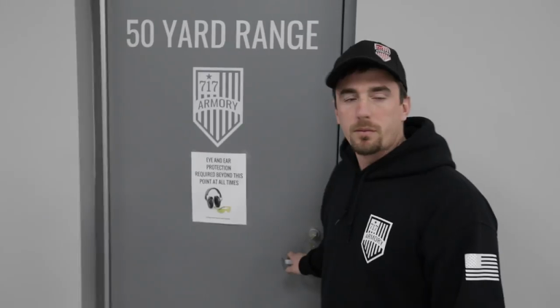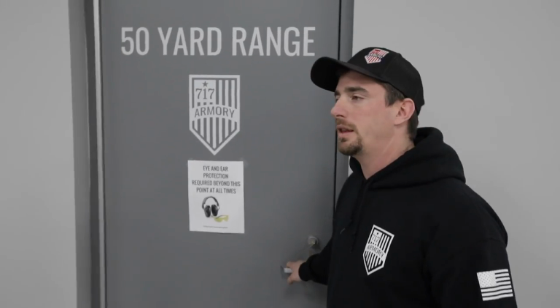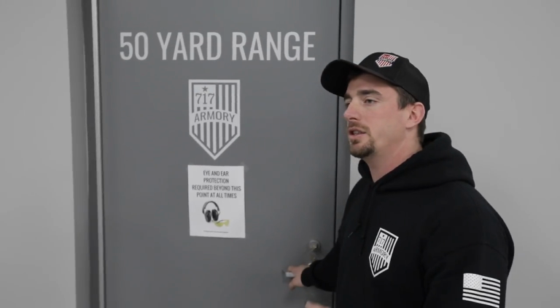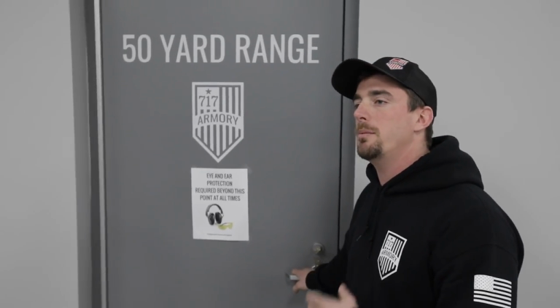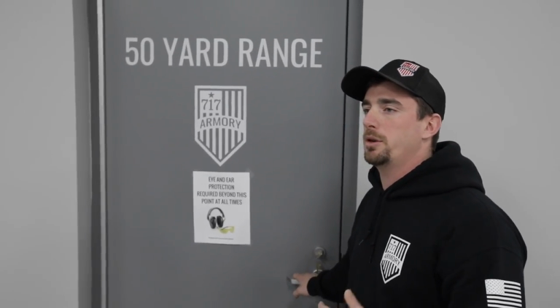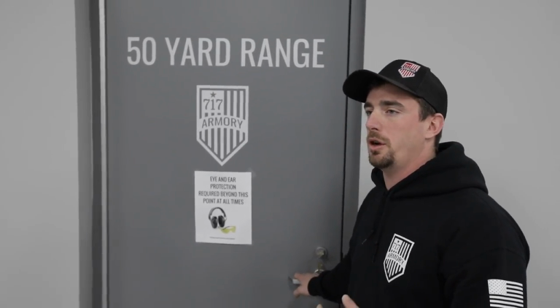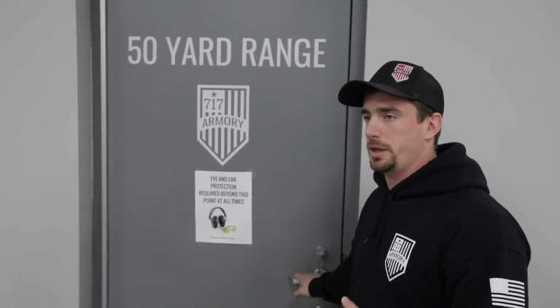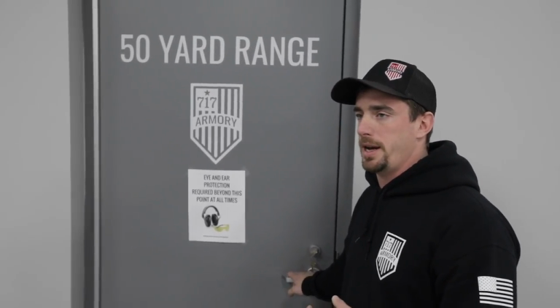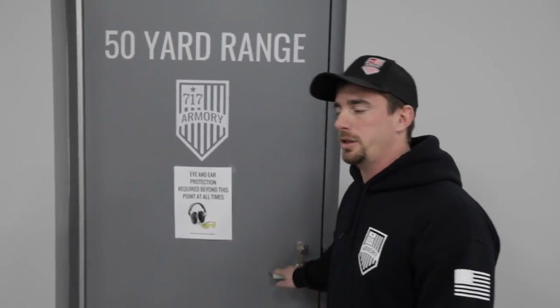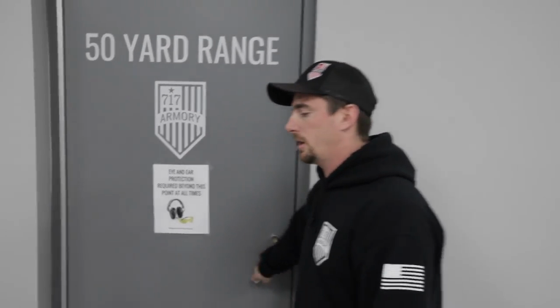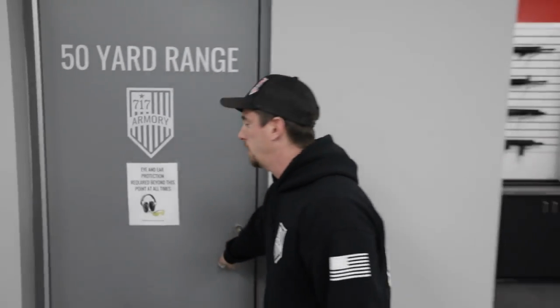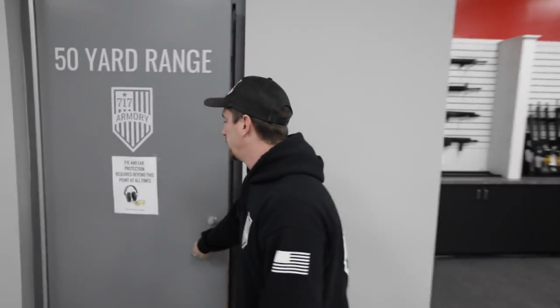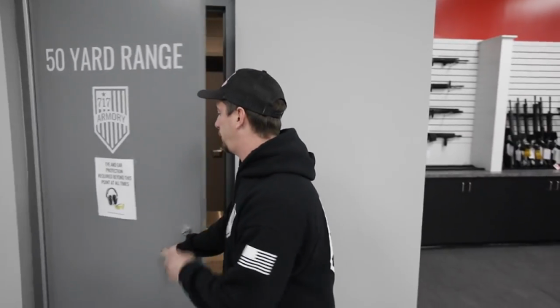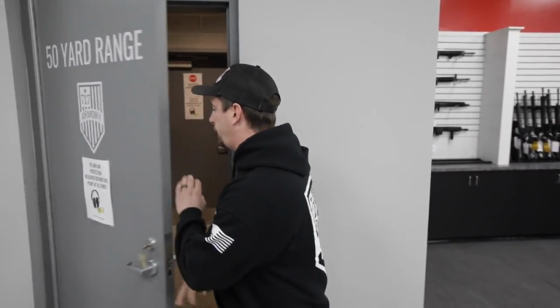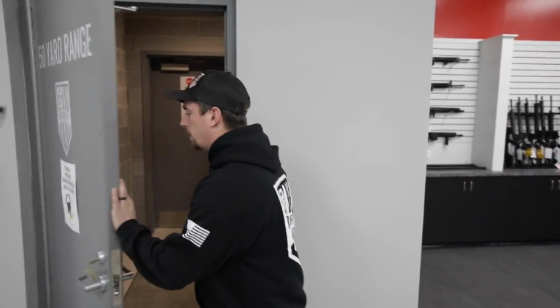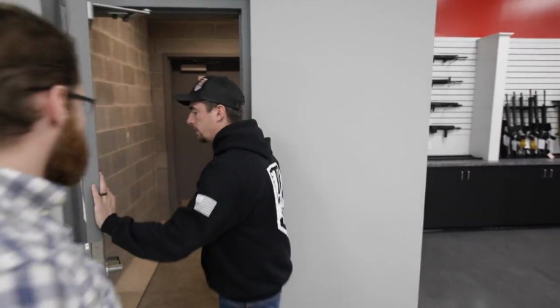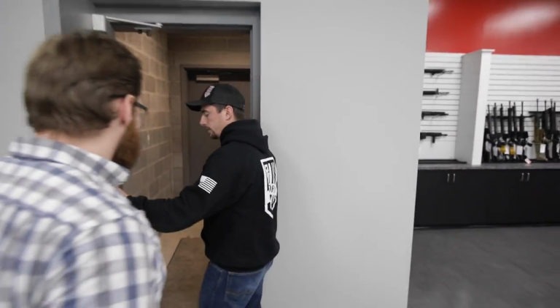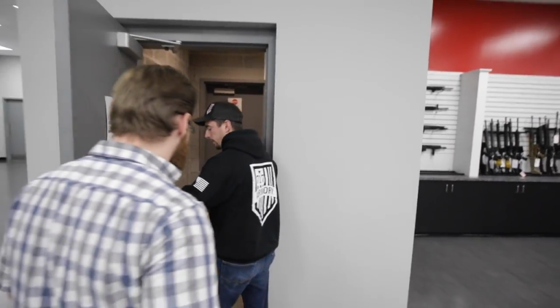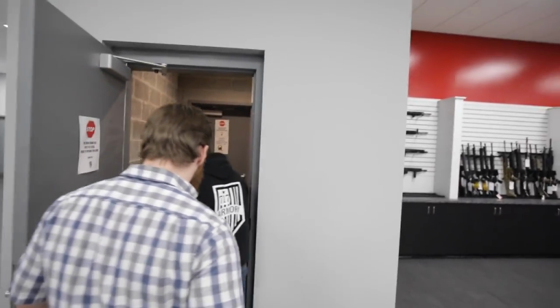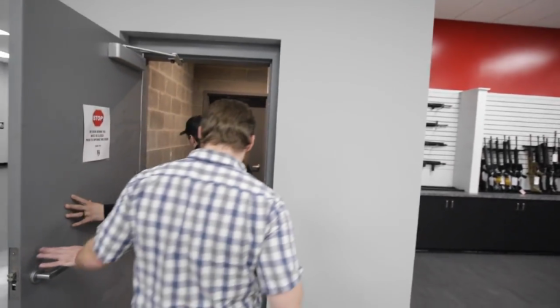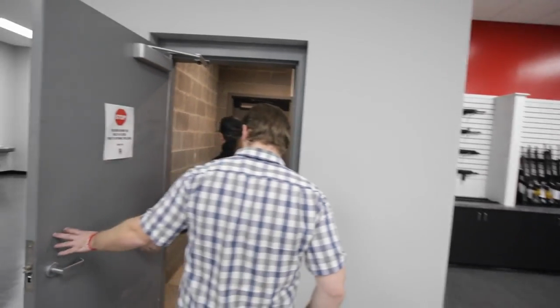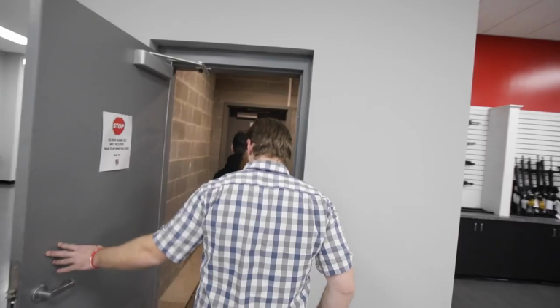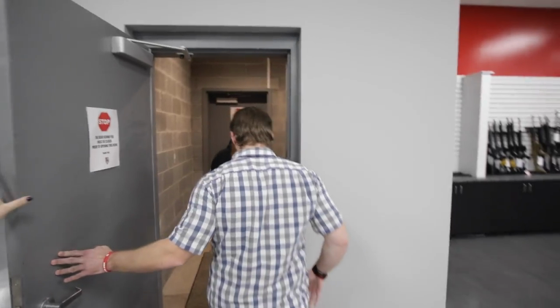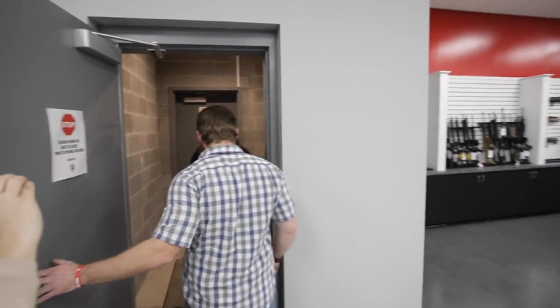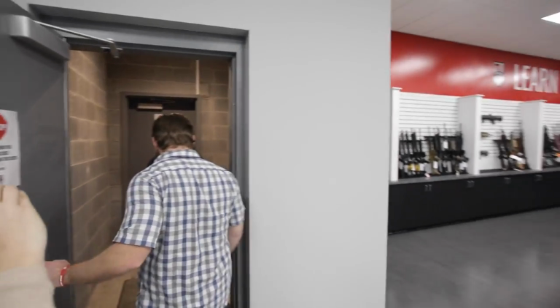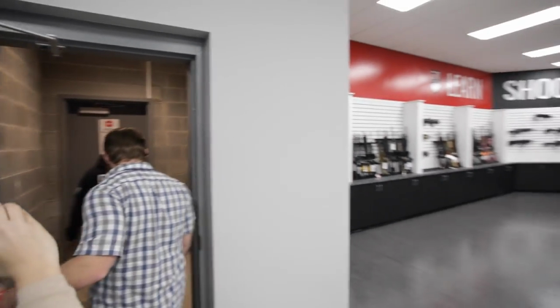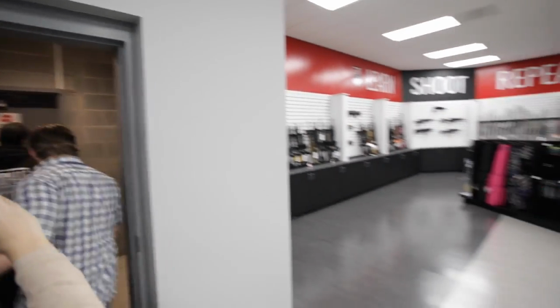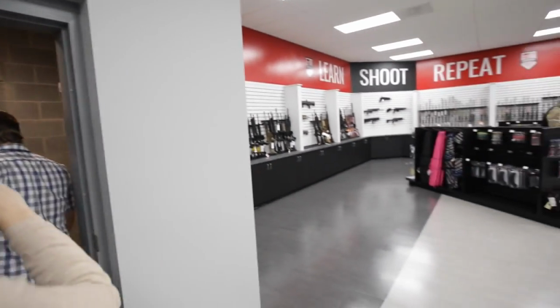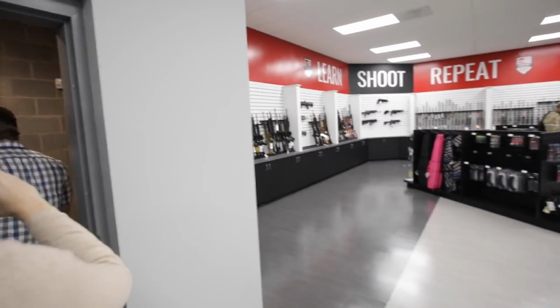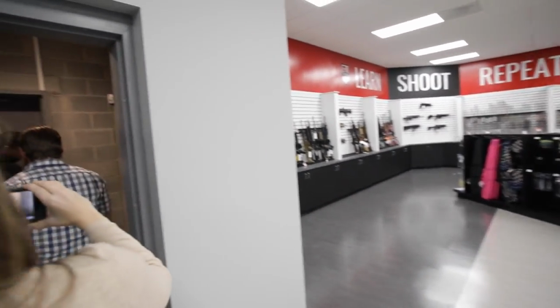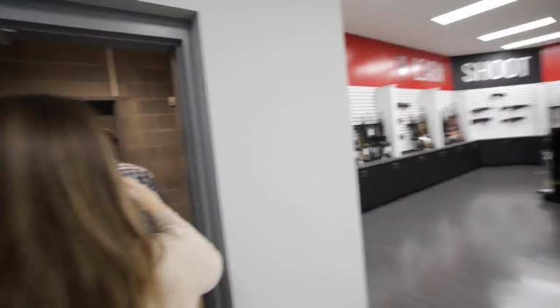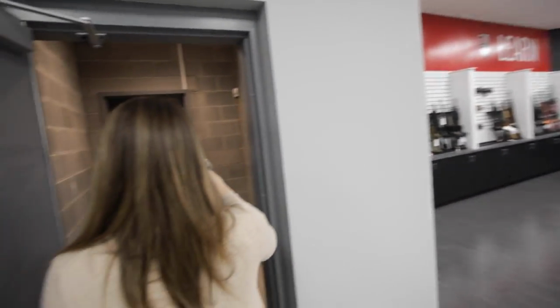This is our members-only range. It's 50 yards. We have five lanes in here, two shooters per lane.